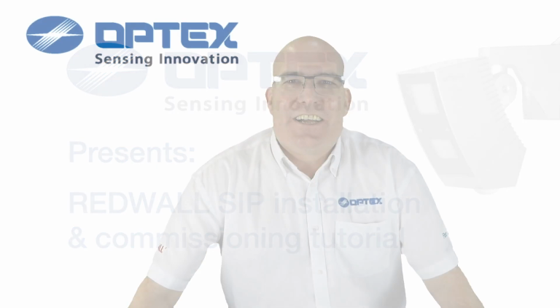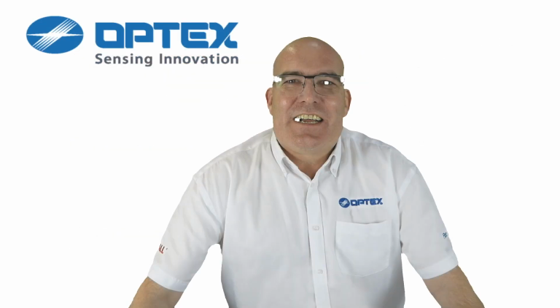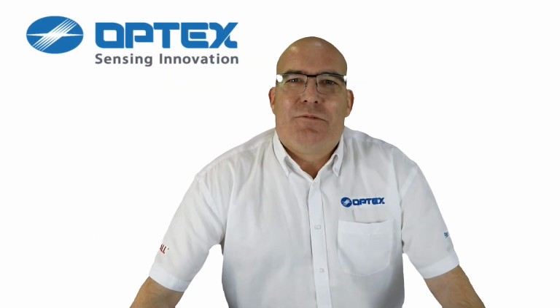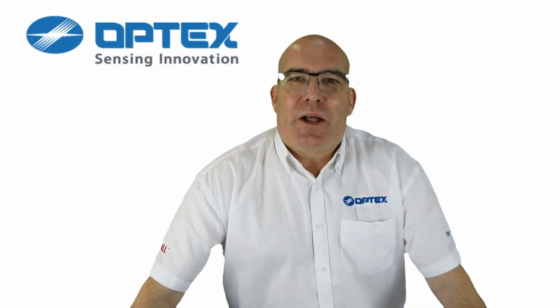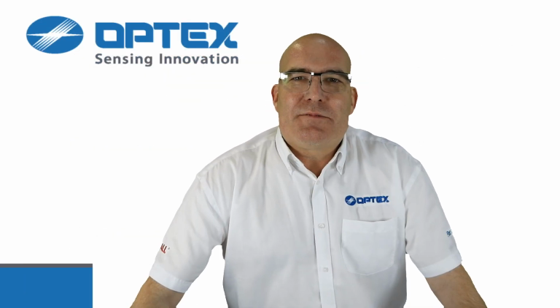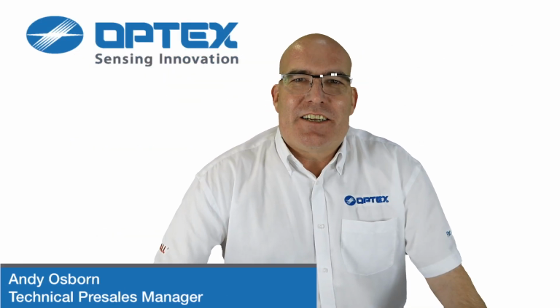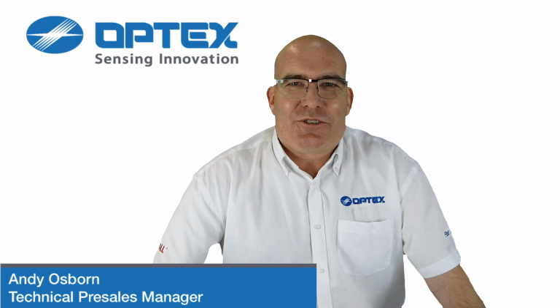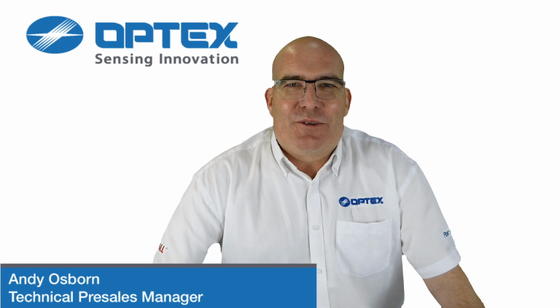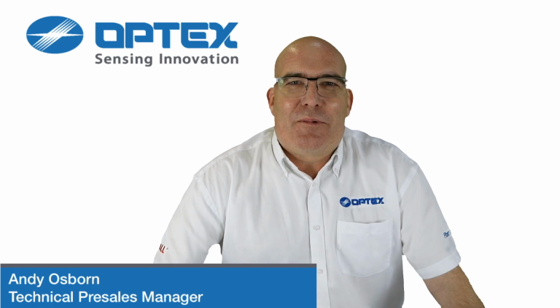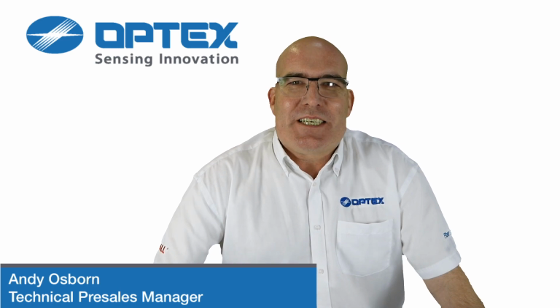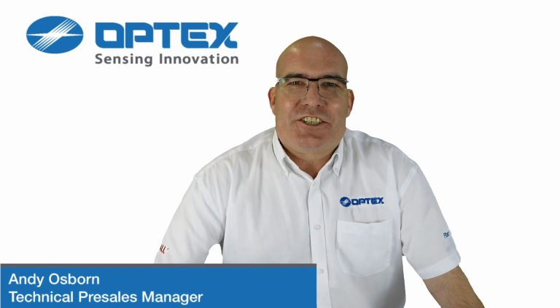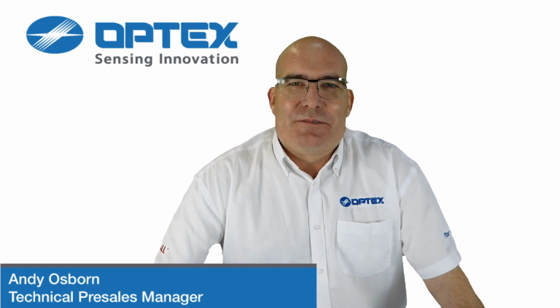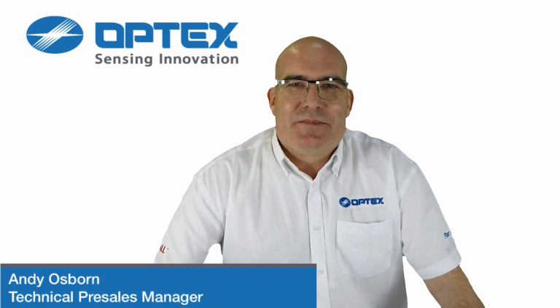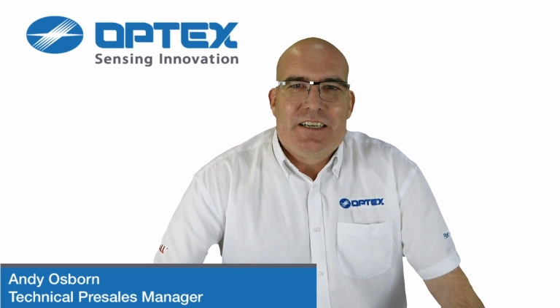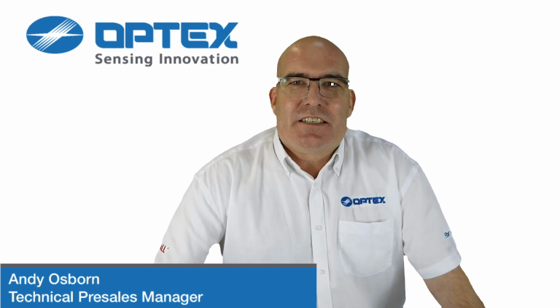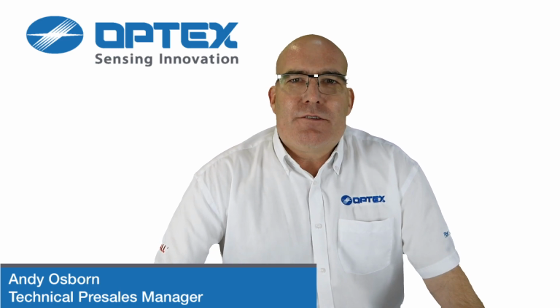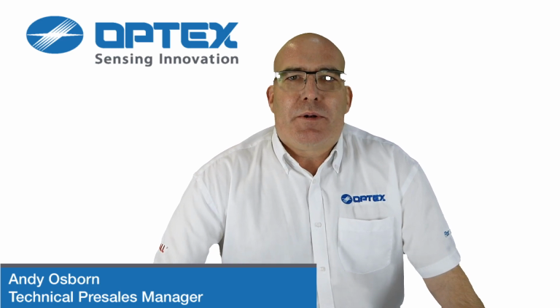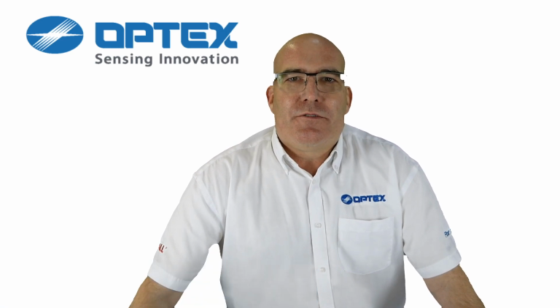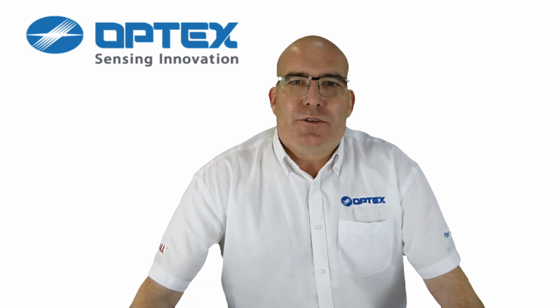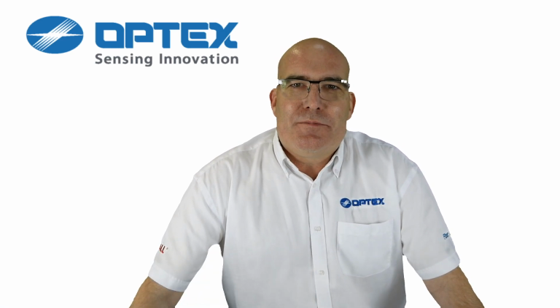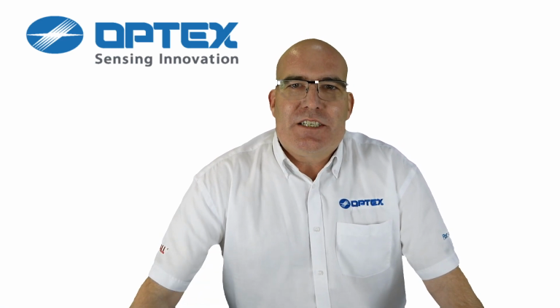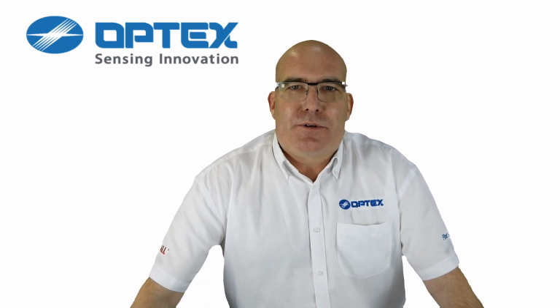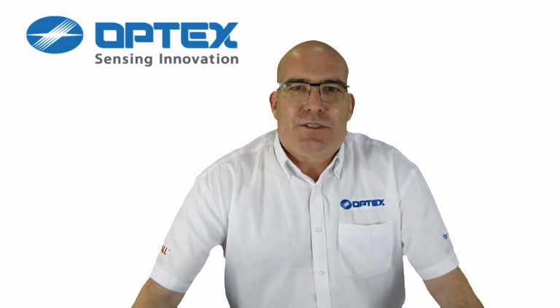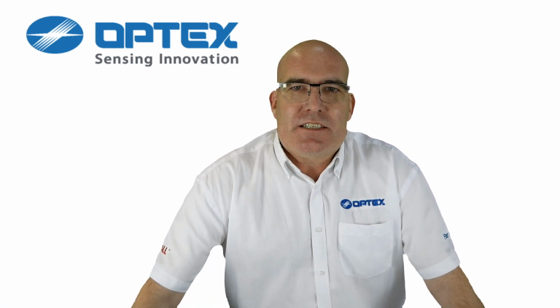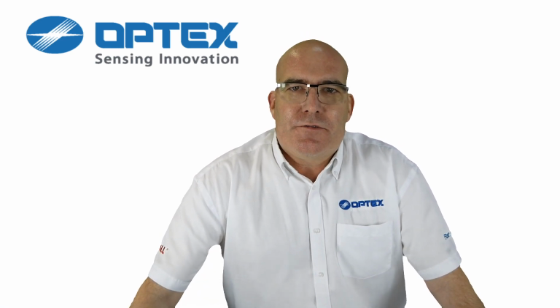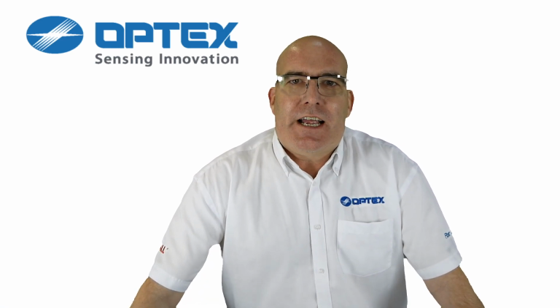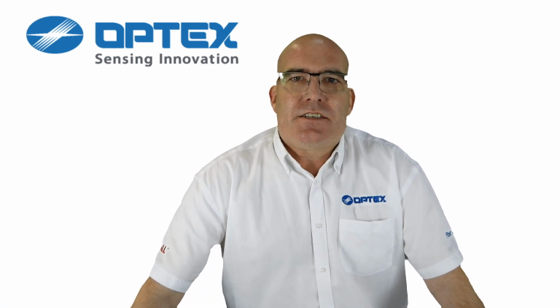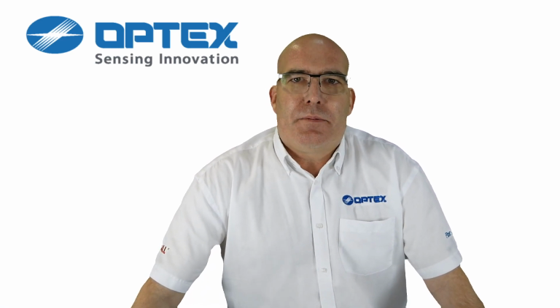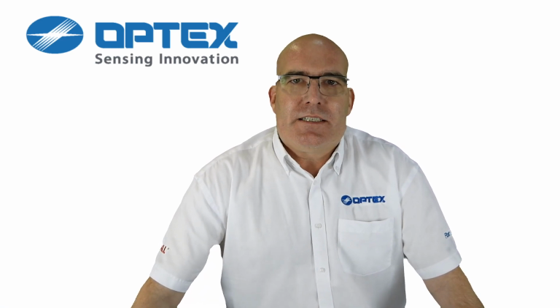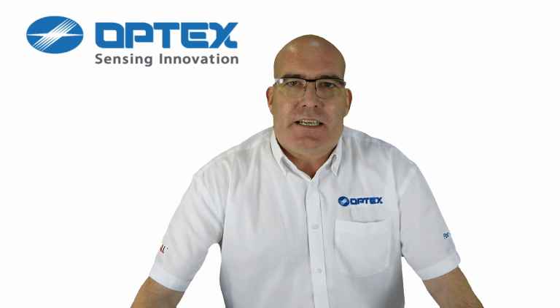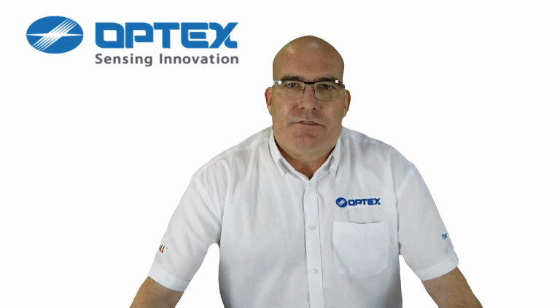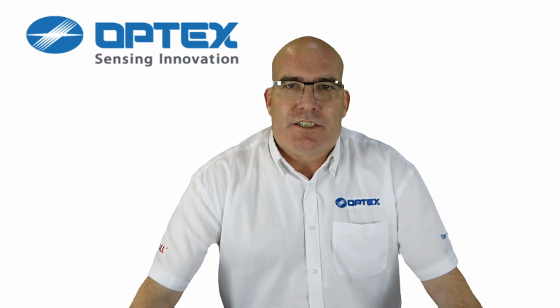Hi, my name is Andy Osborne from Optex Europe. Today we'll be going through the commissioning process for the SIP detection range.